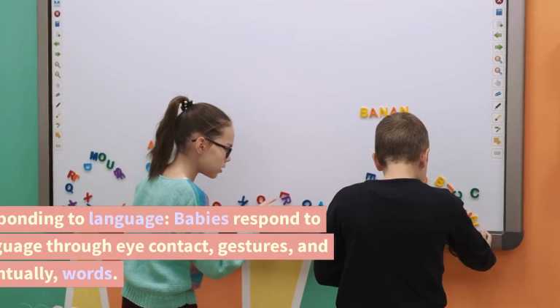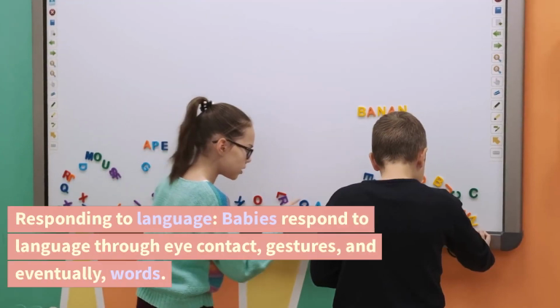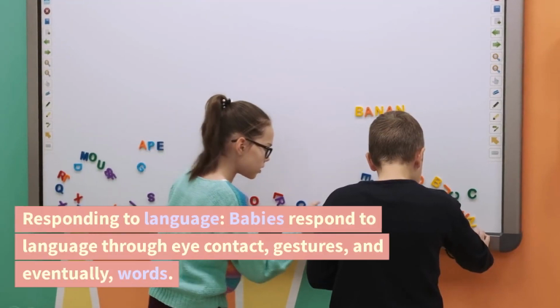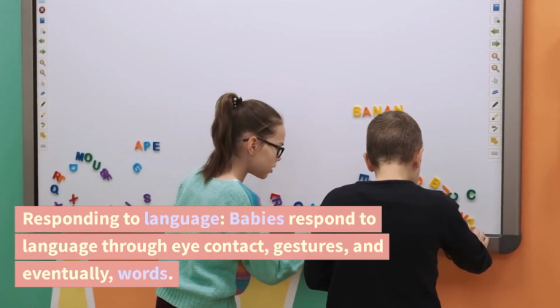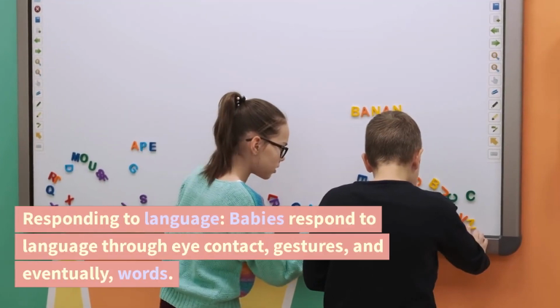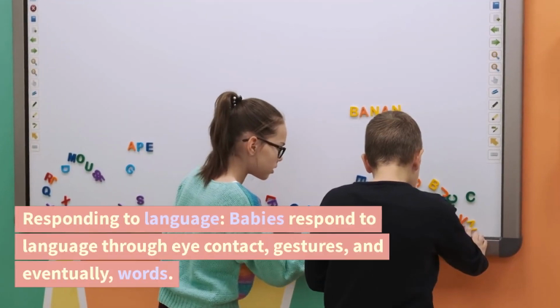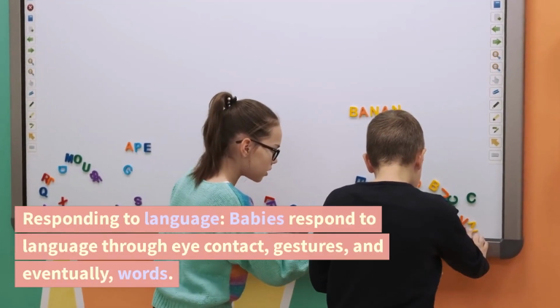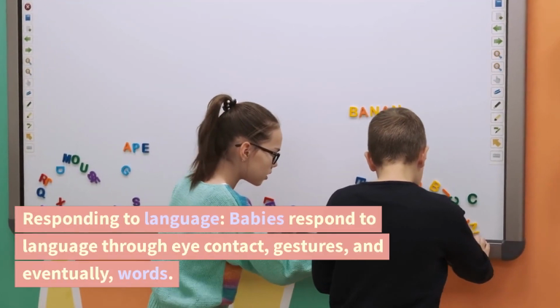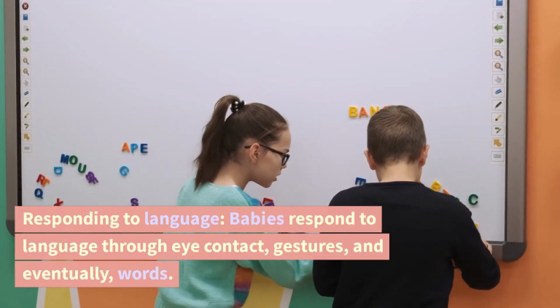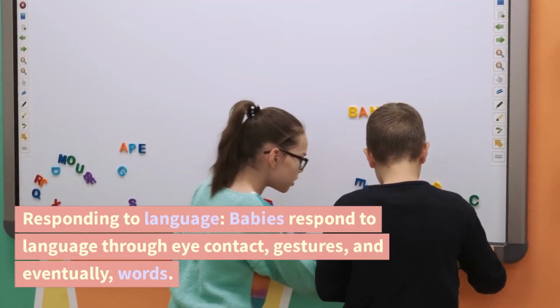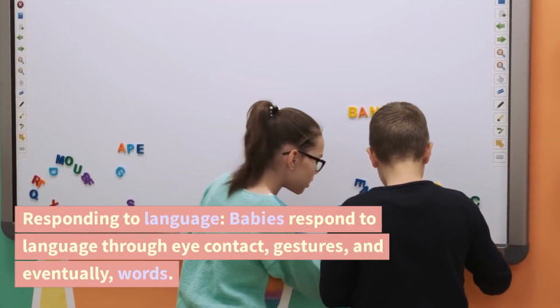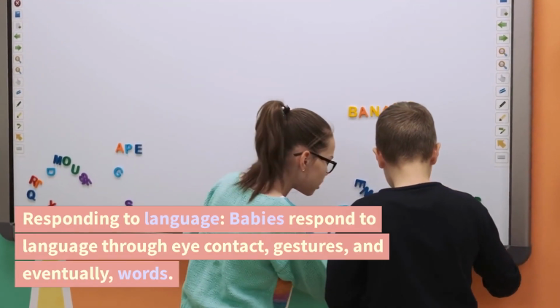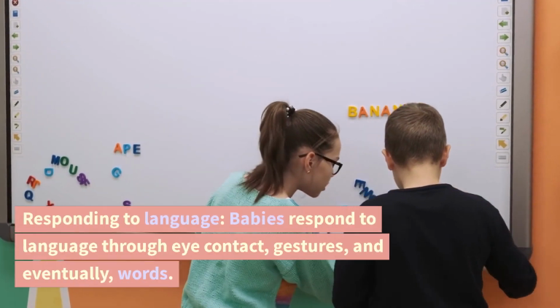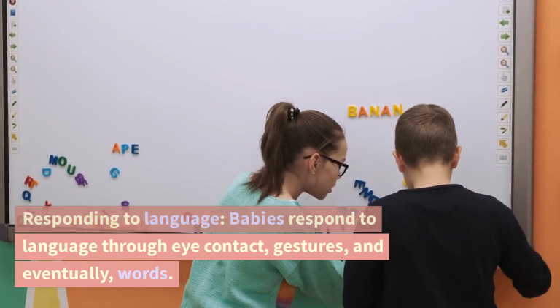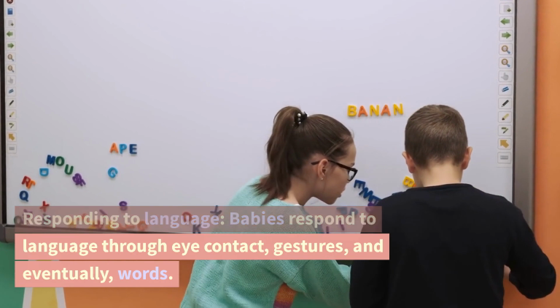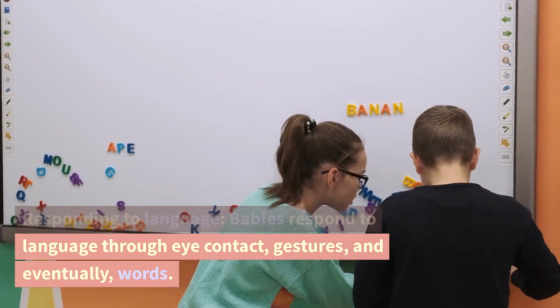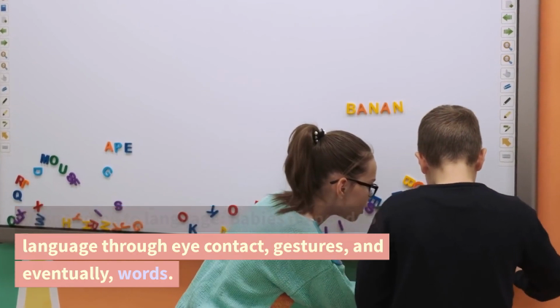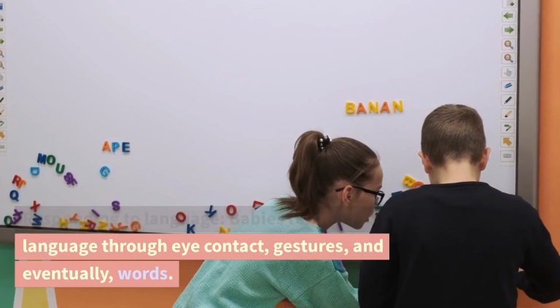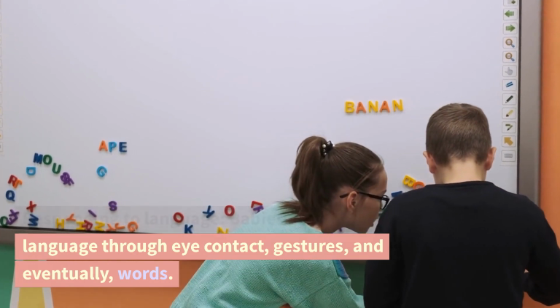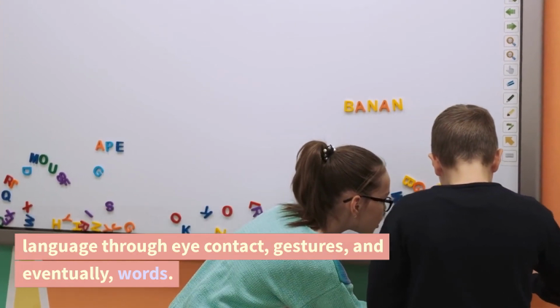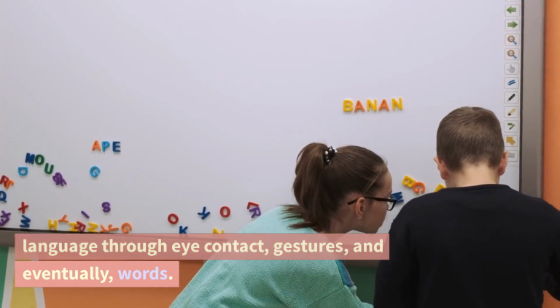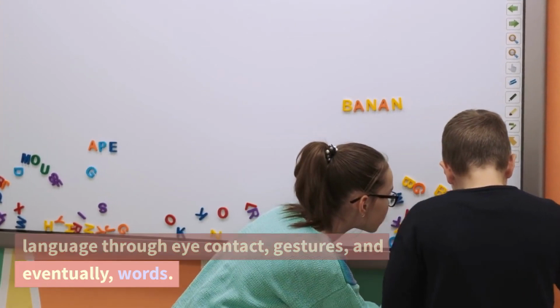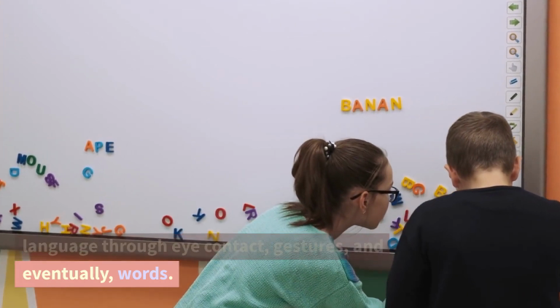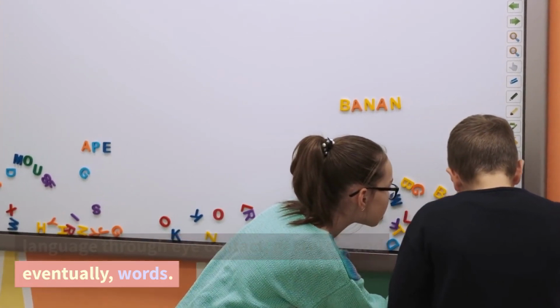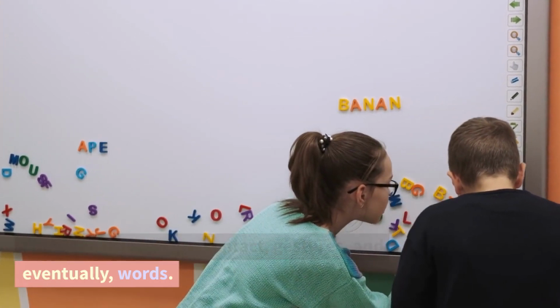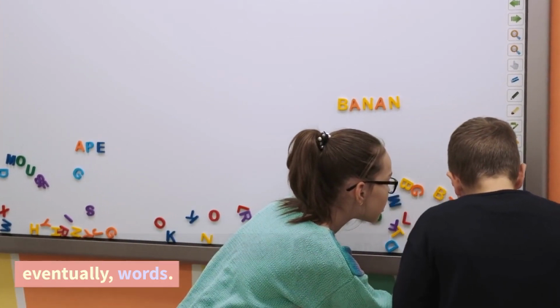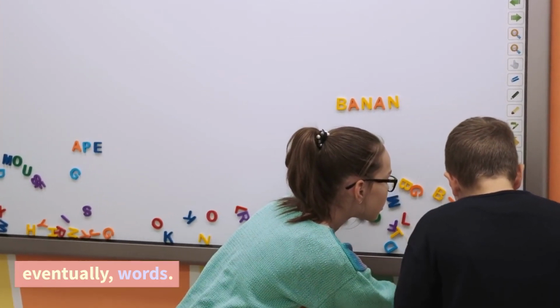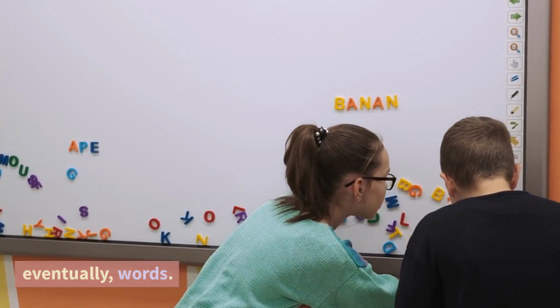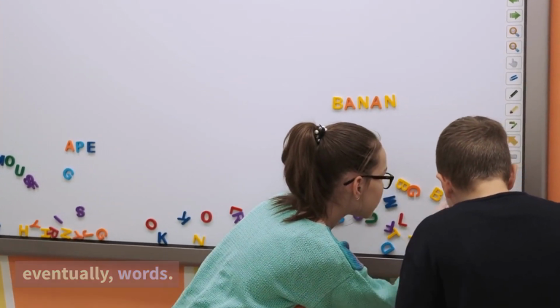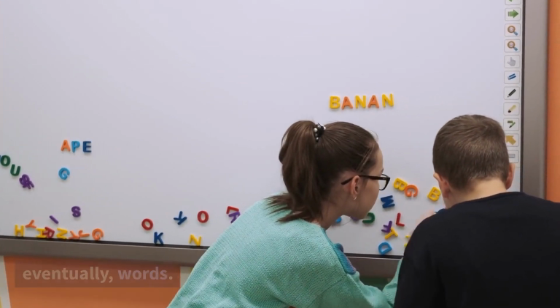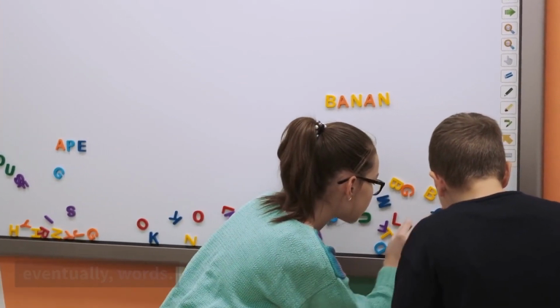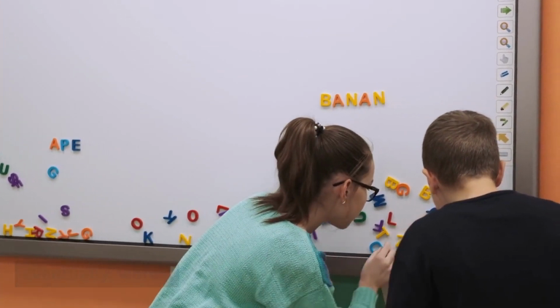Responding to language. Babies respond to language through eye contact, gestures, and eventually, words.